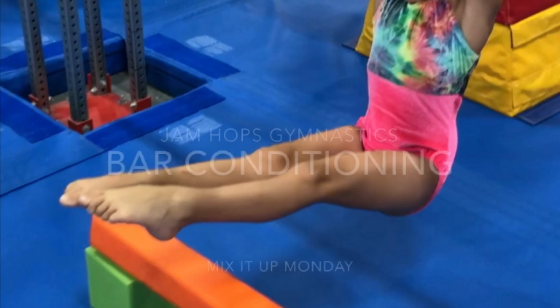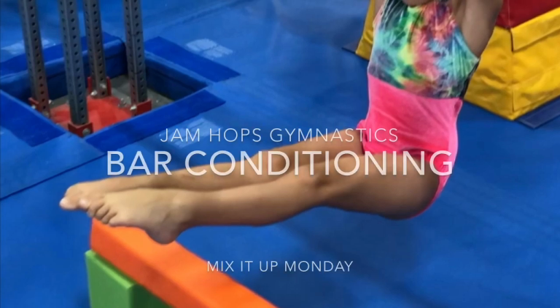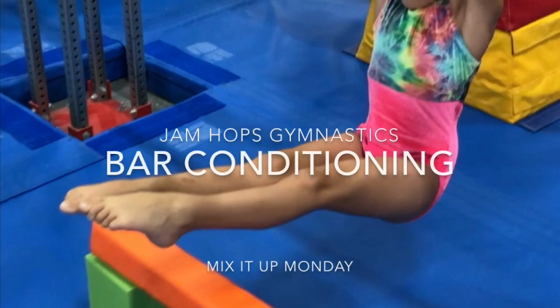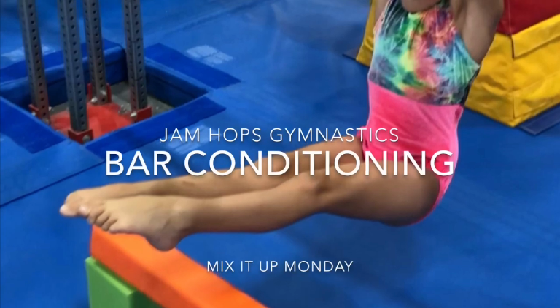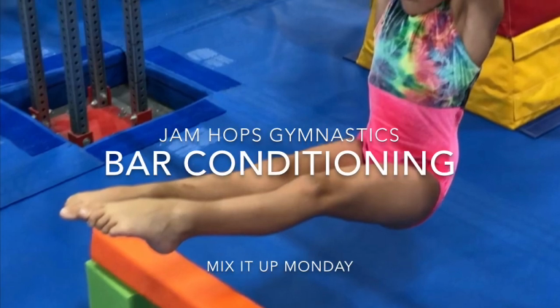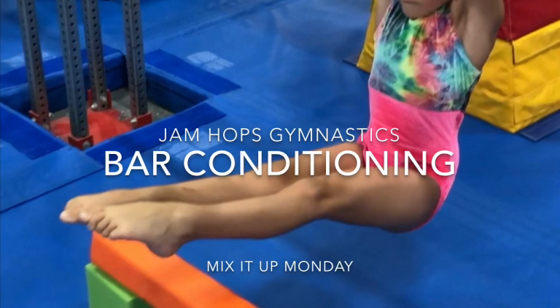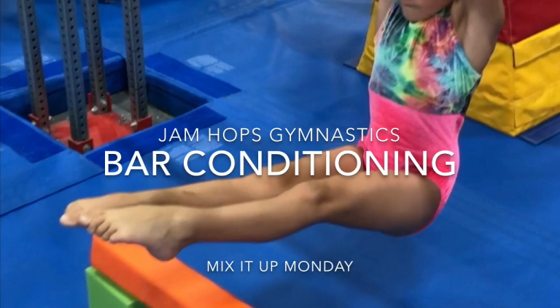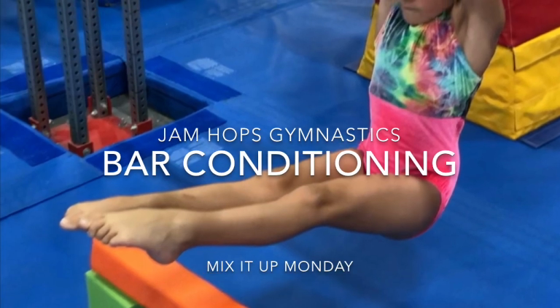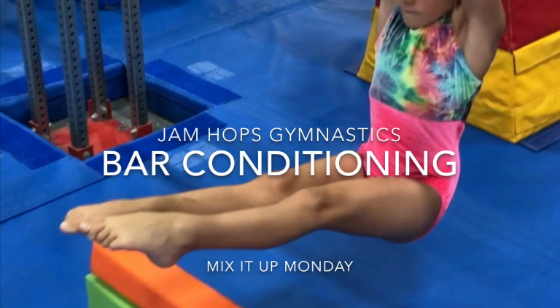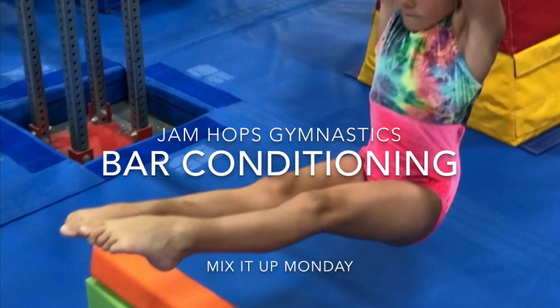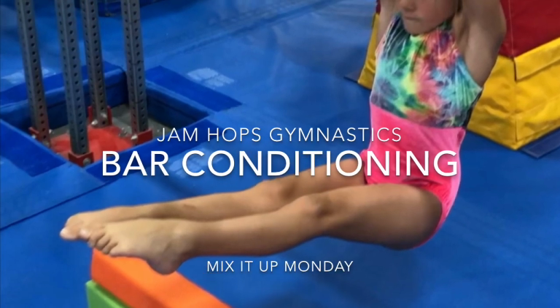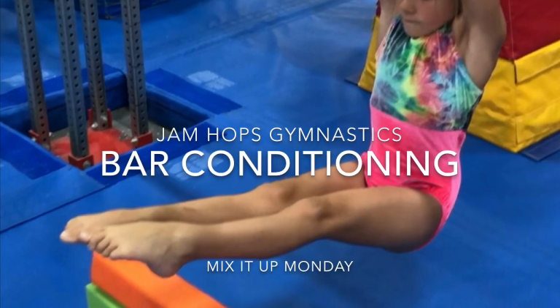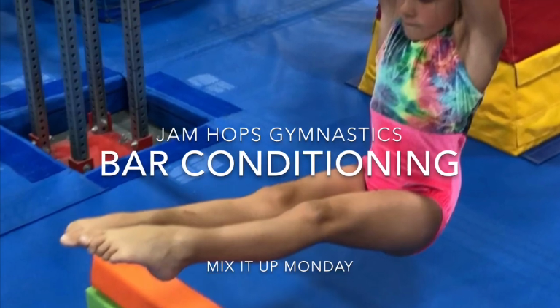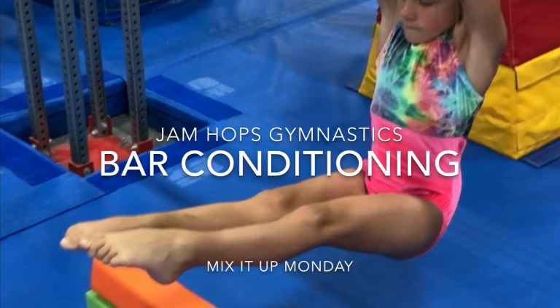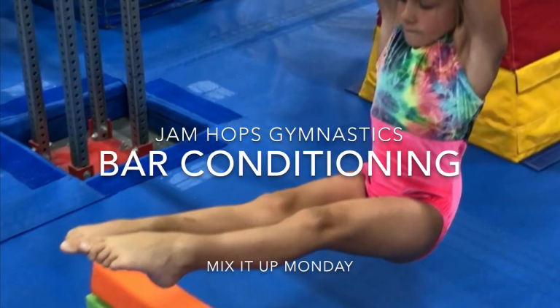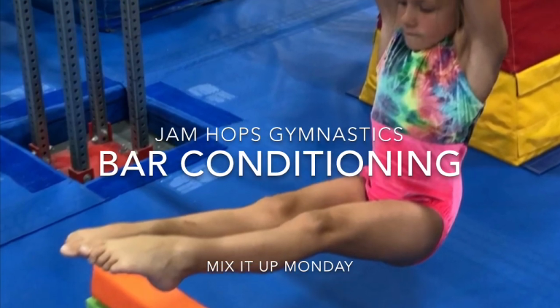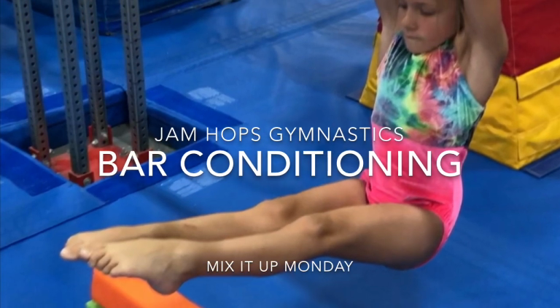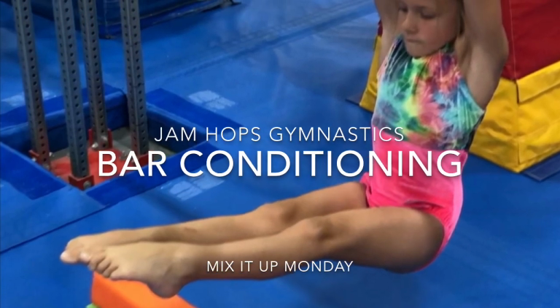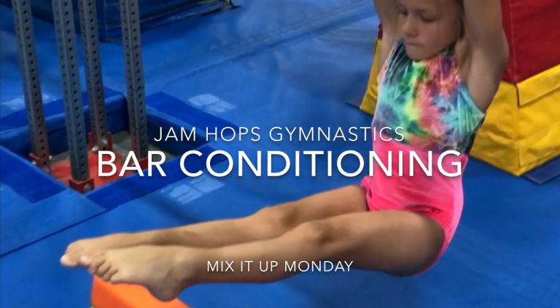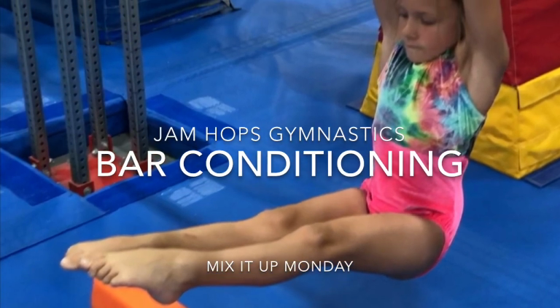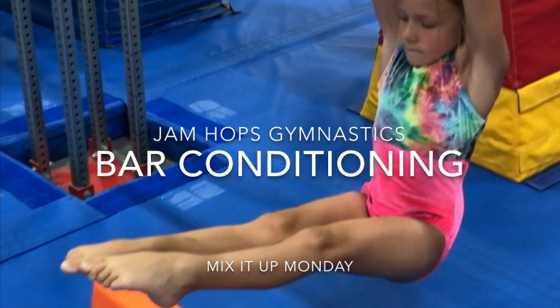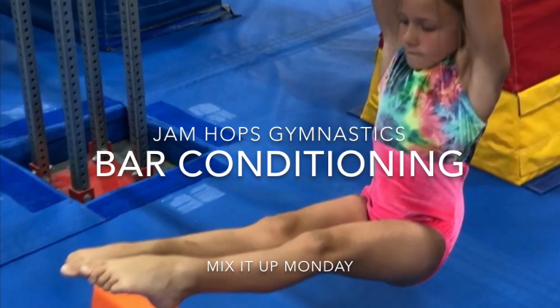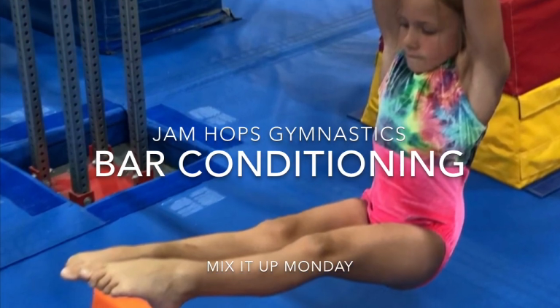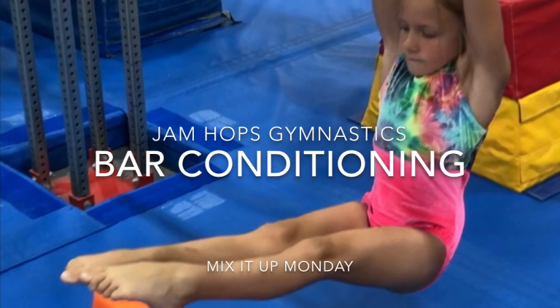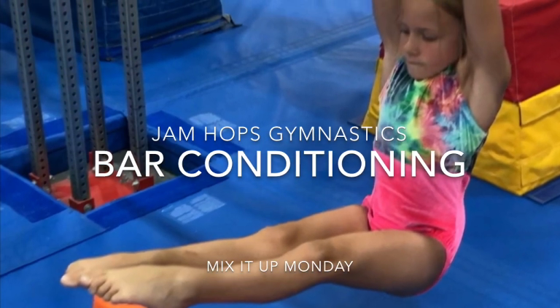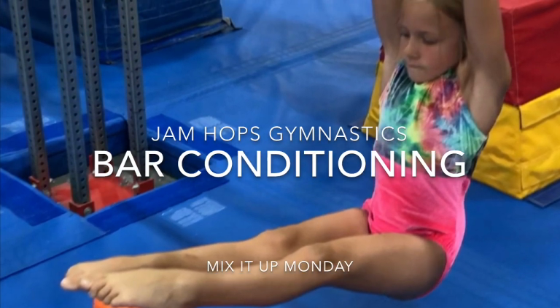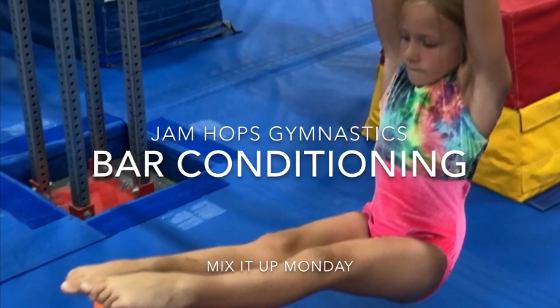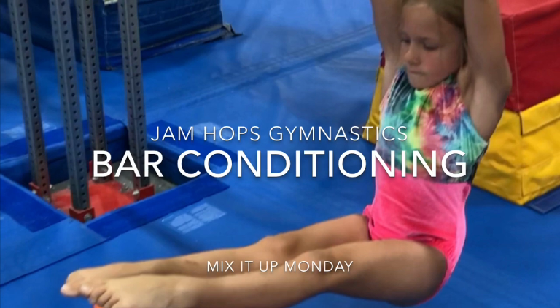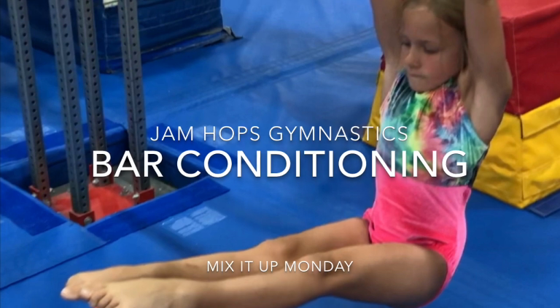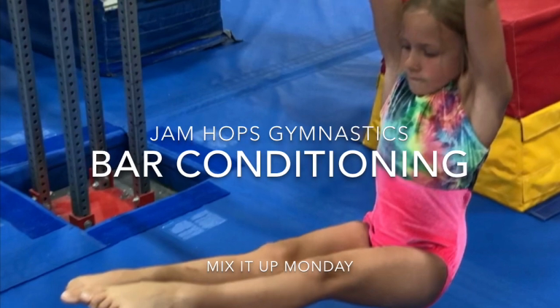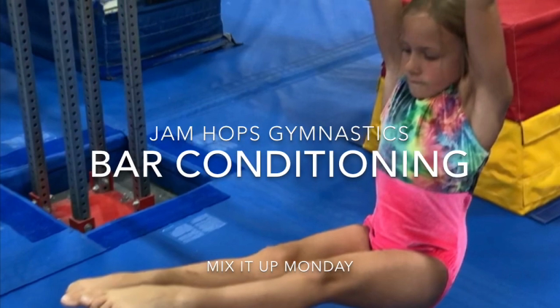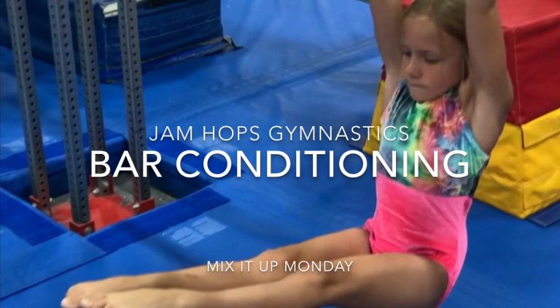Hey guys, this week's Mixed Up Monday is Bar Conditioning. Here's a few station ideas you can use for conditioning on bars.